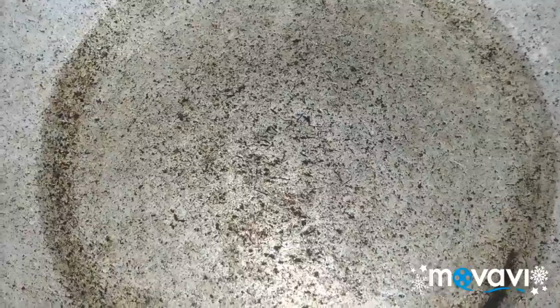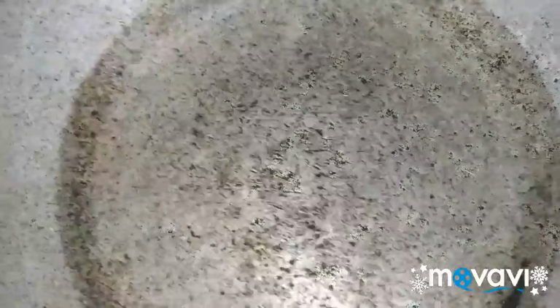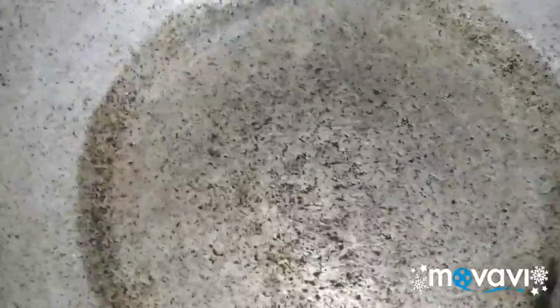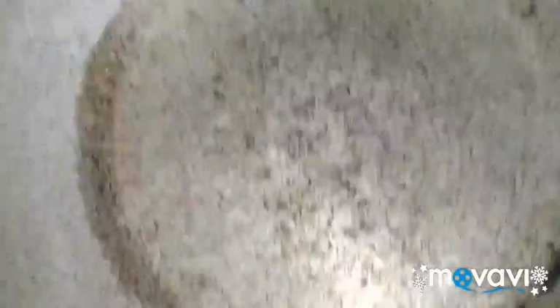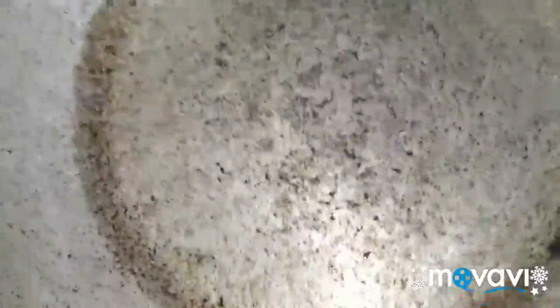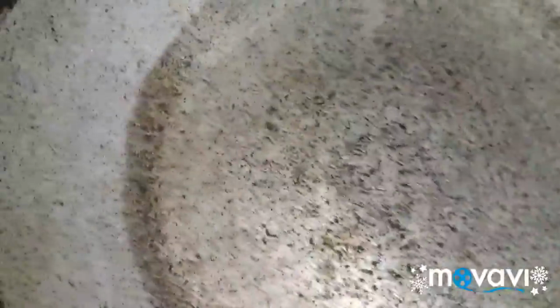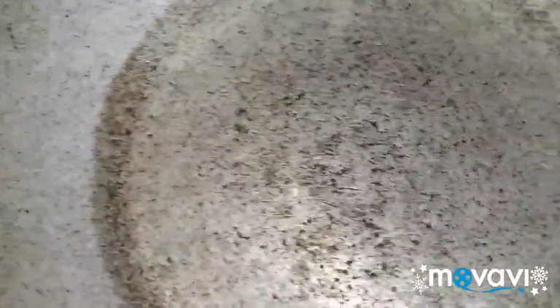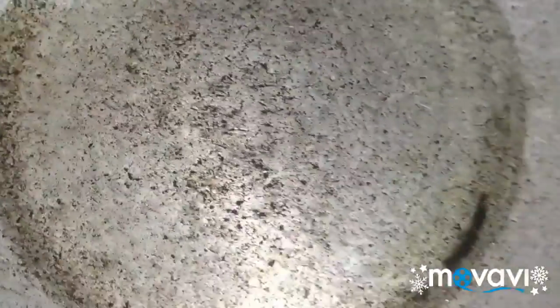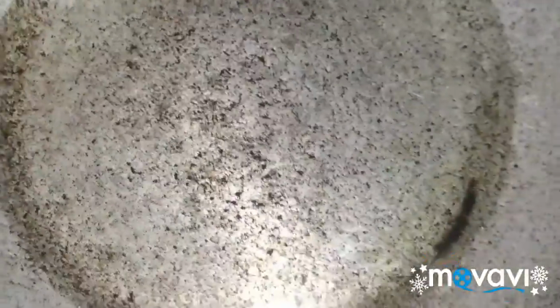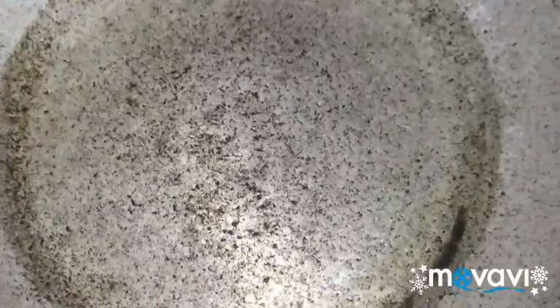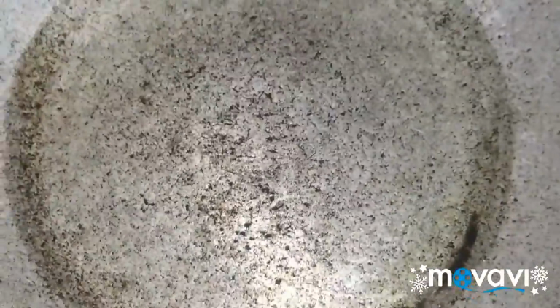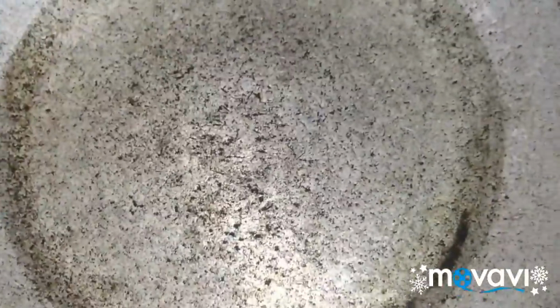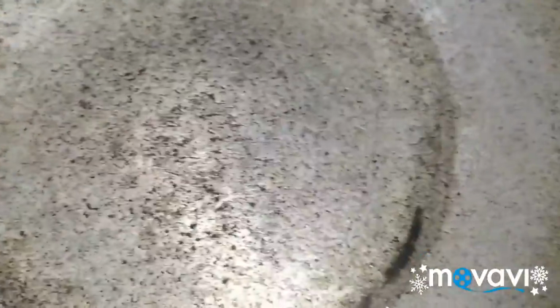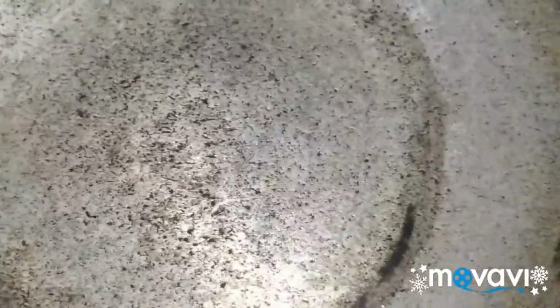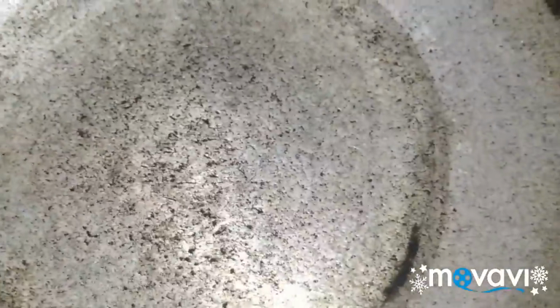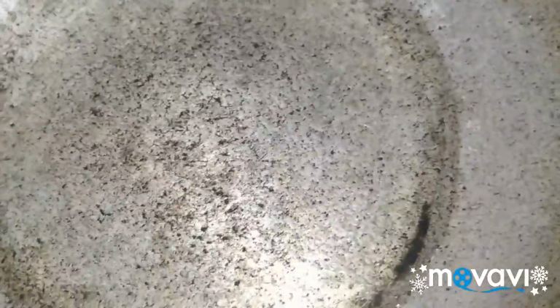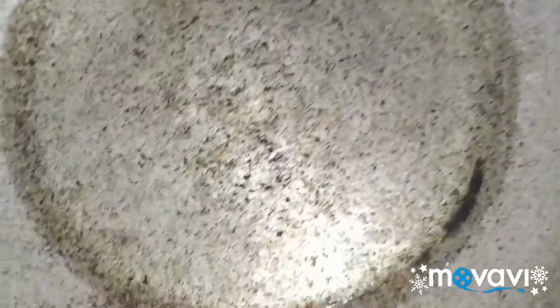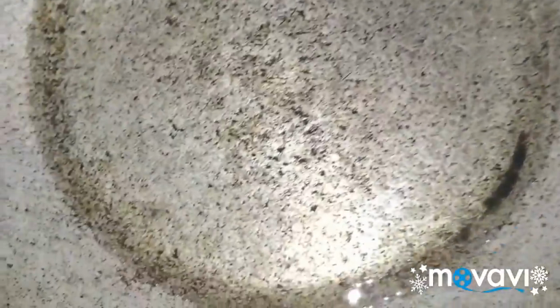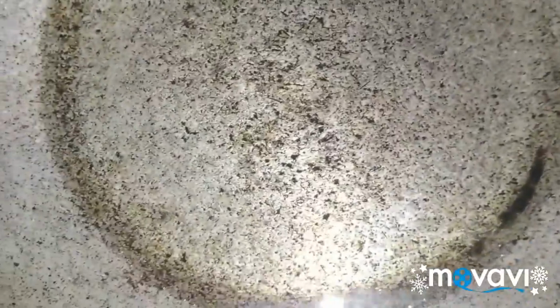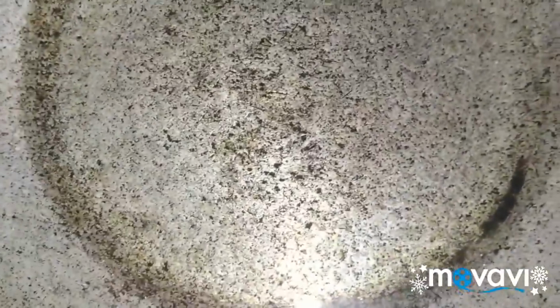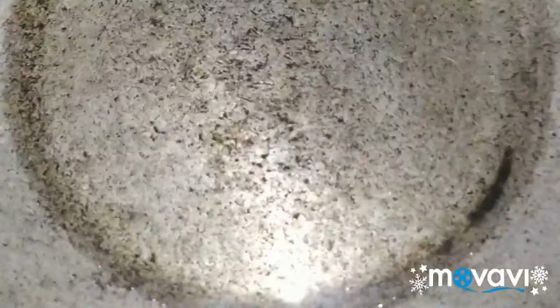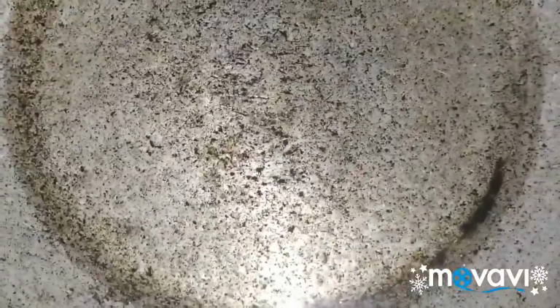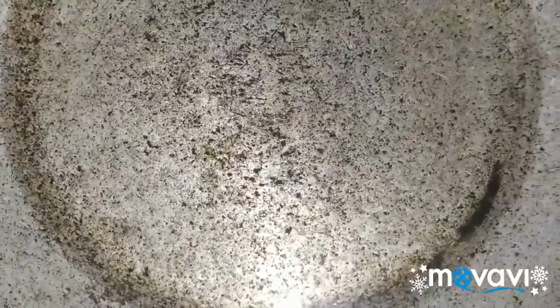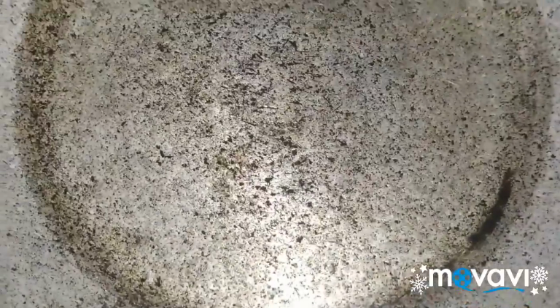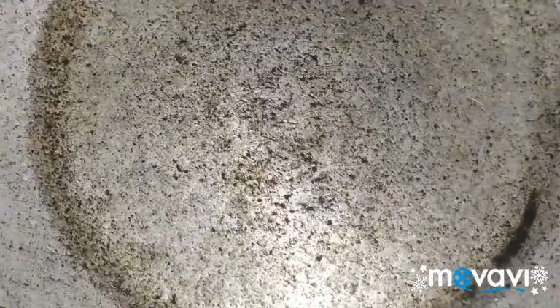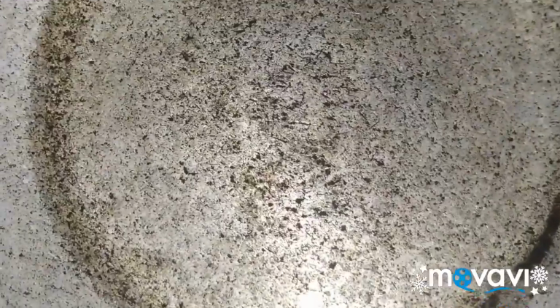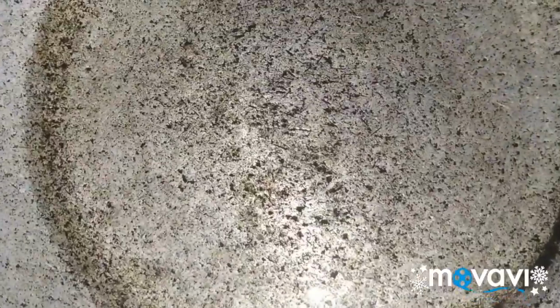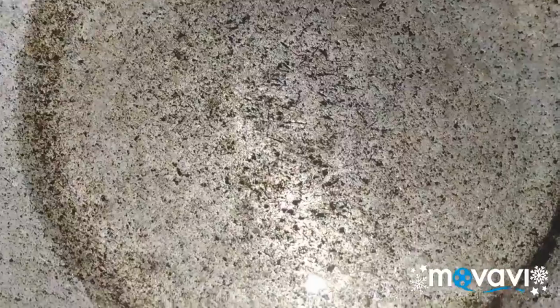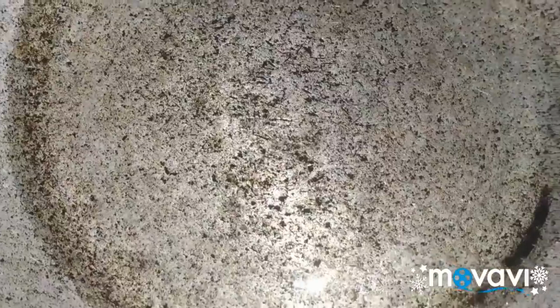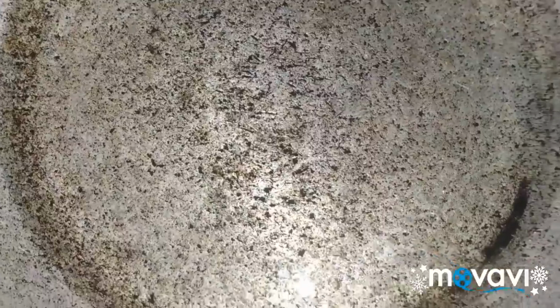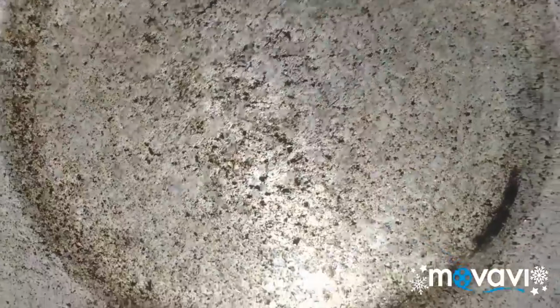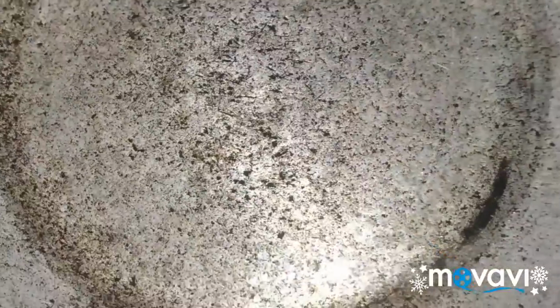Hello friends, I am going to fry the eggs. First, I will add oil to the egg.